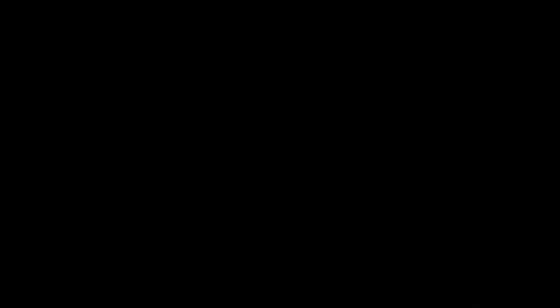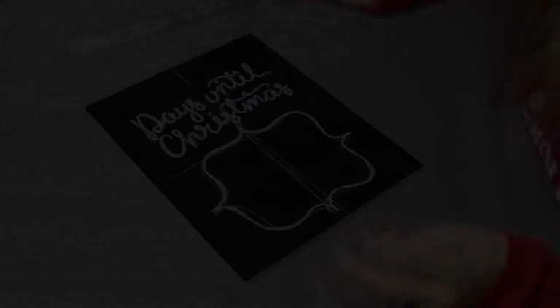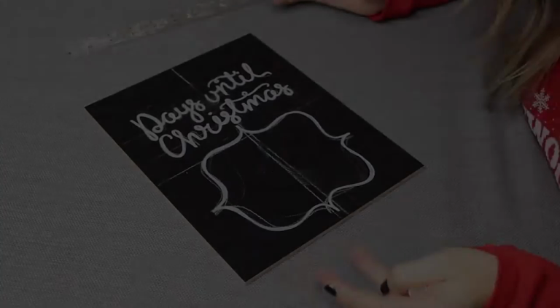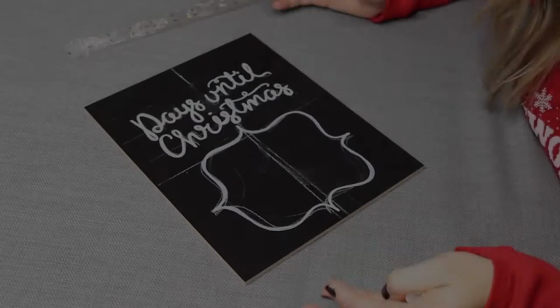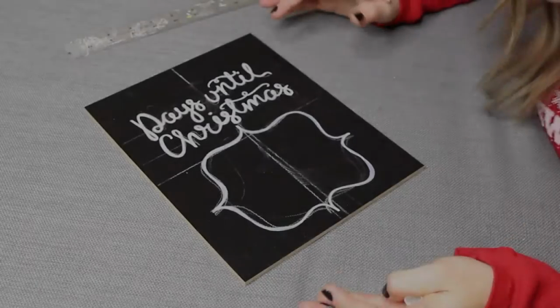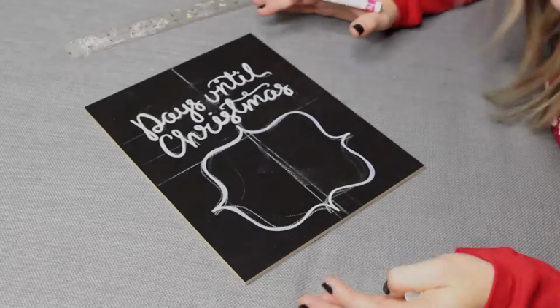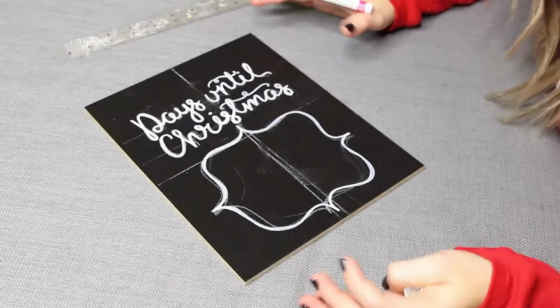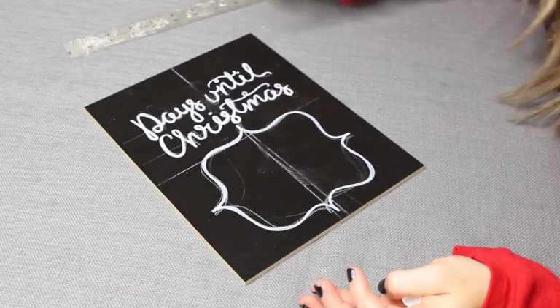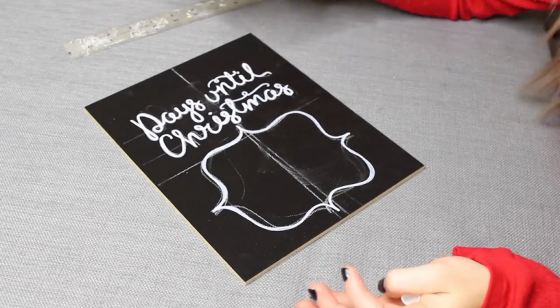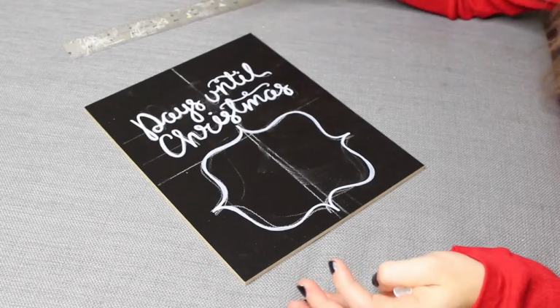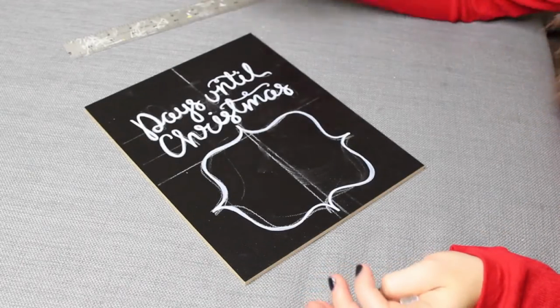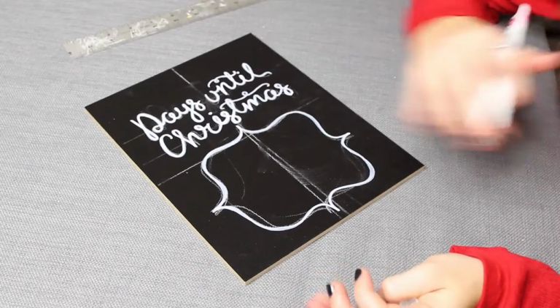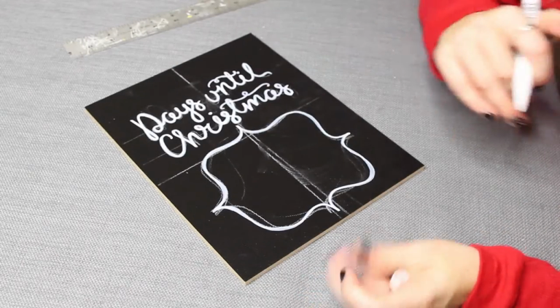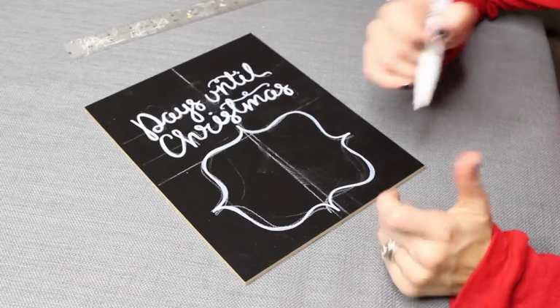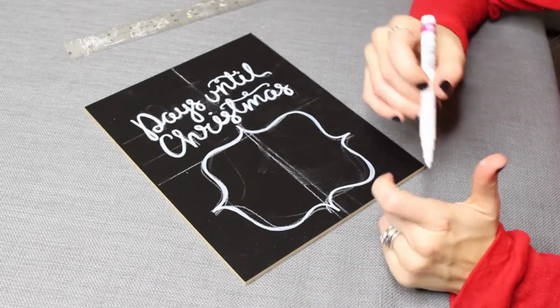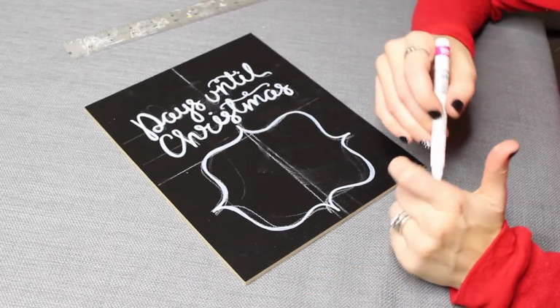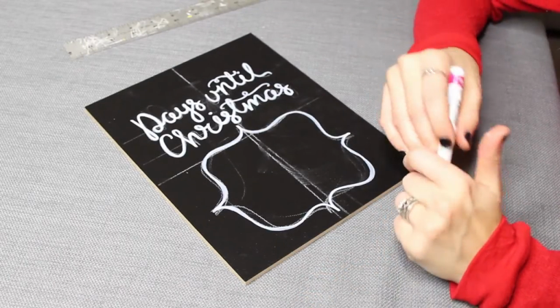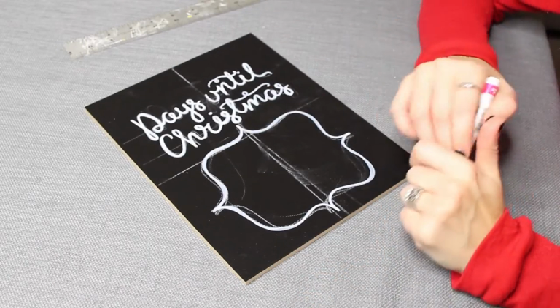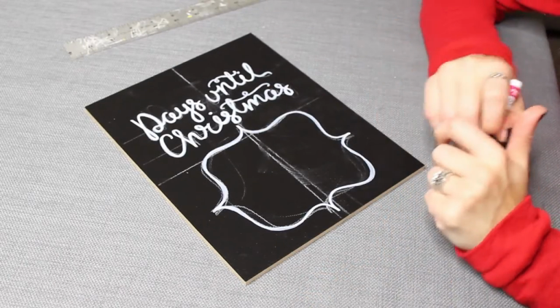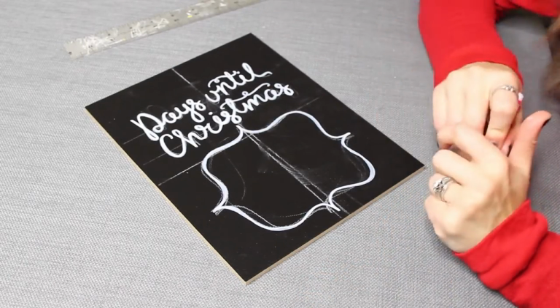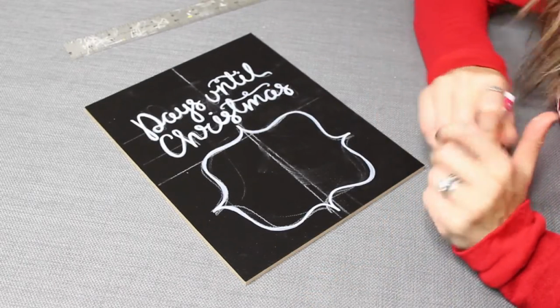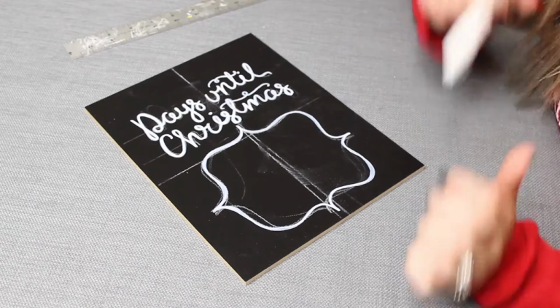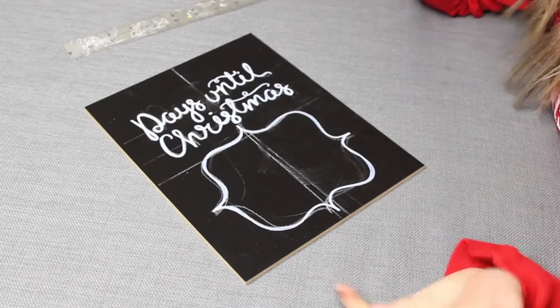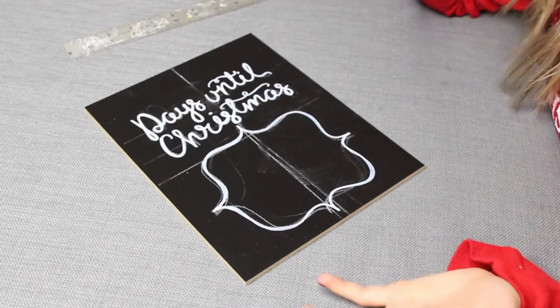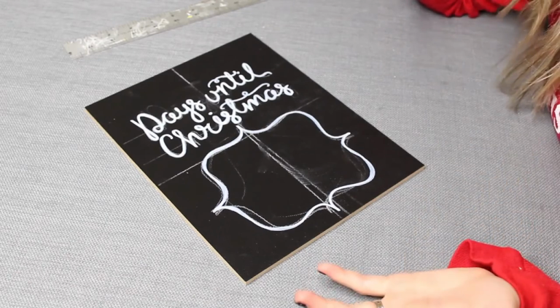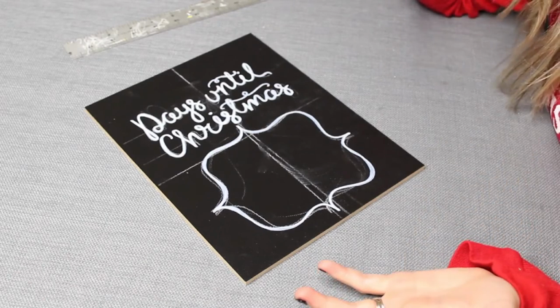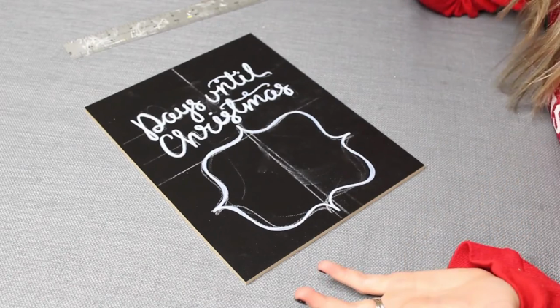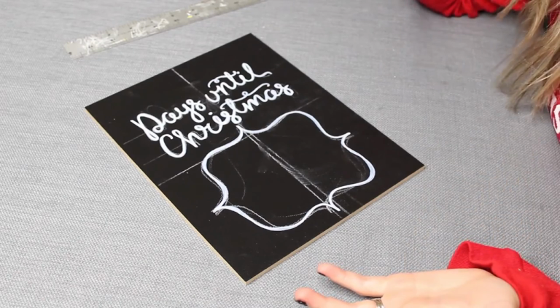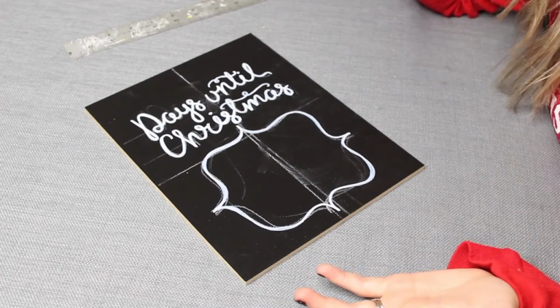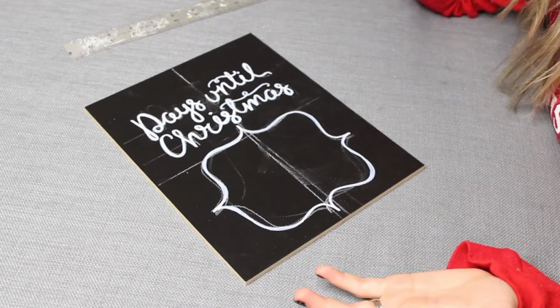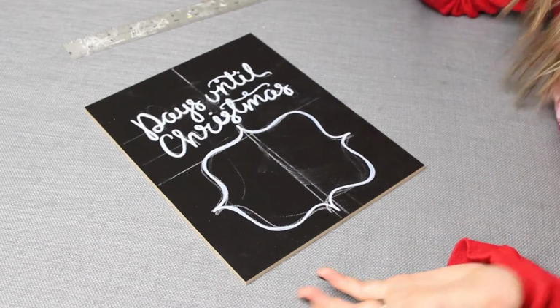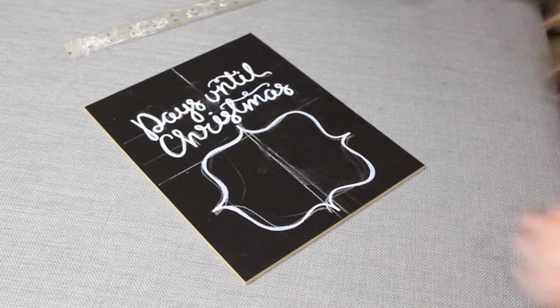Now I just need to take a wet rag and wipe off the chalk residue, and we're ready to add some details.